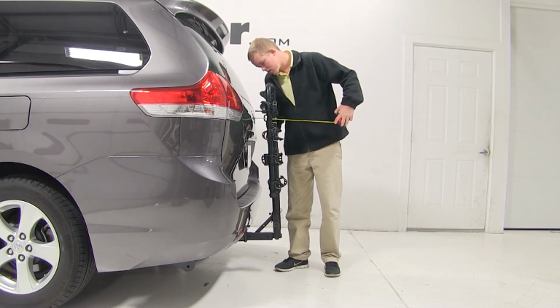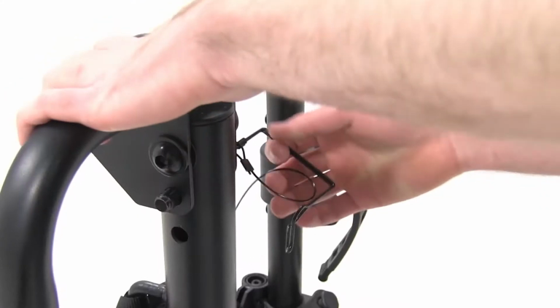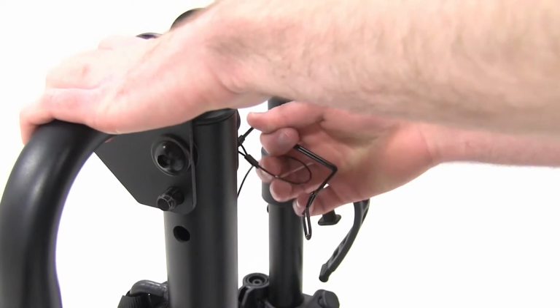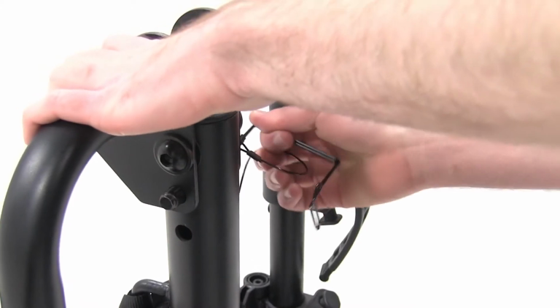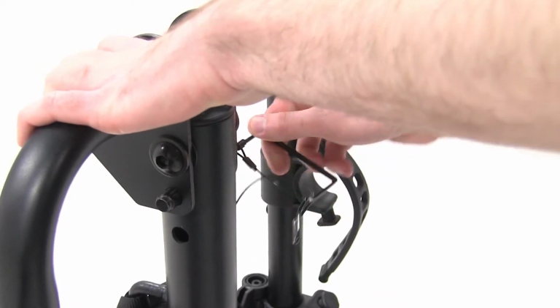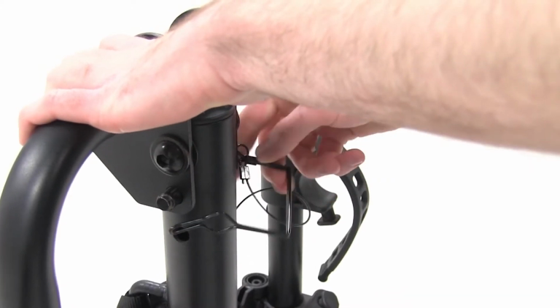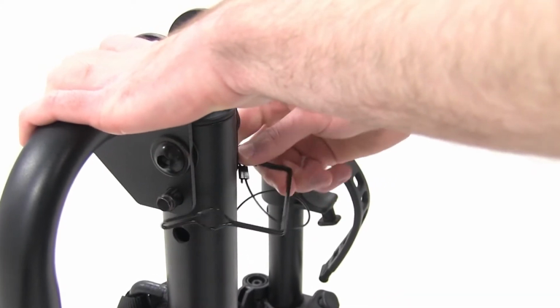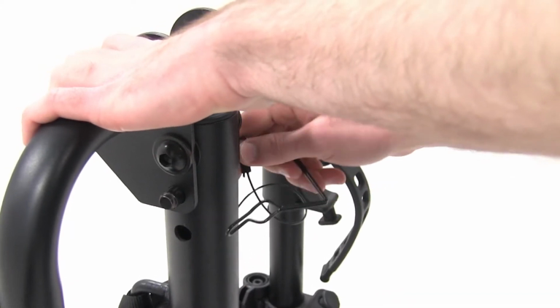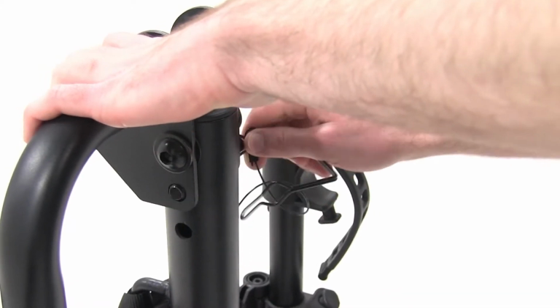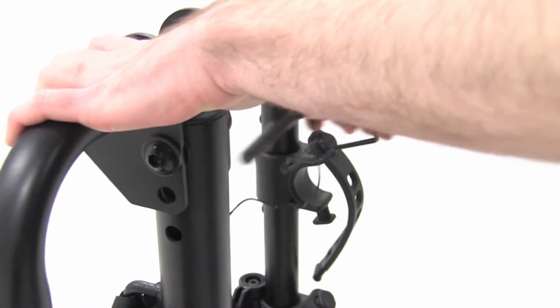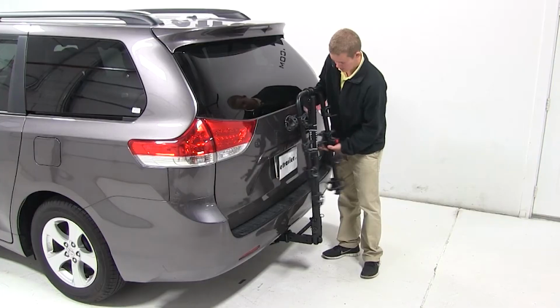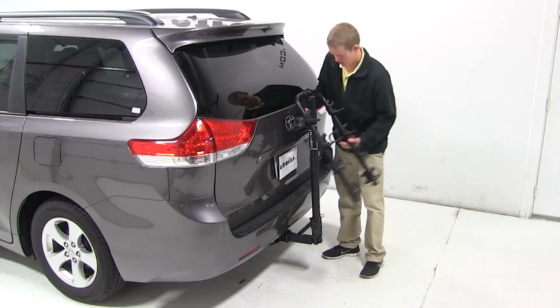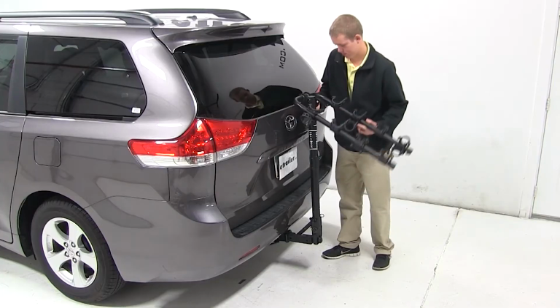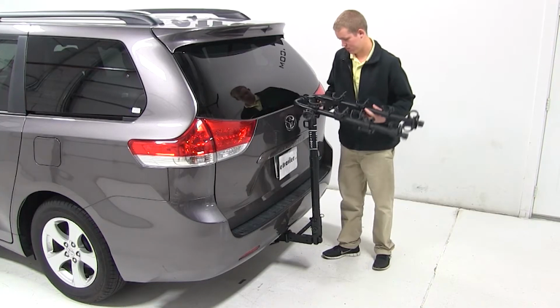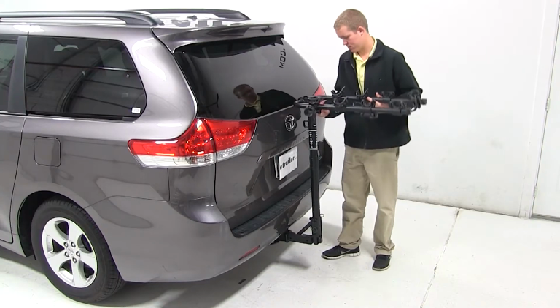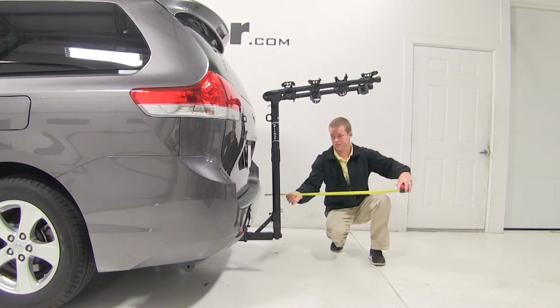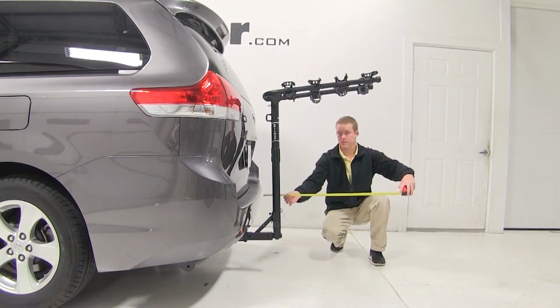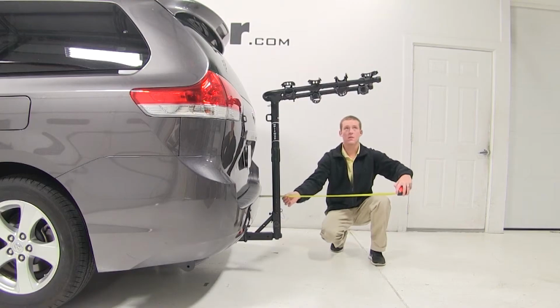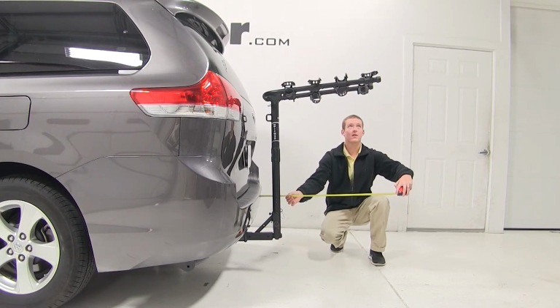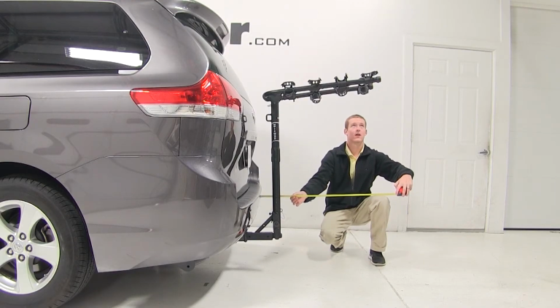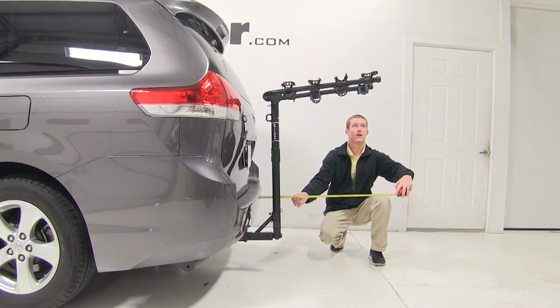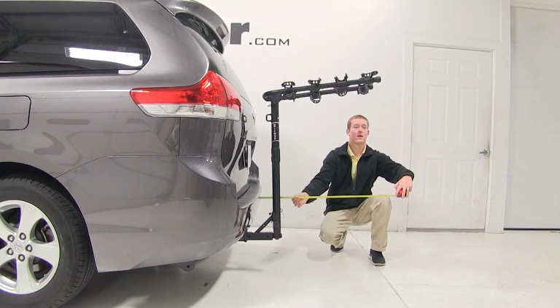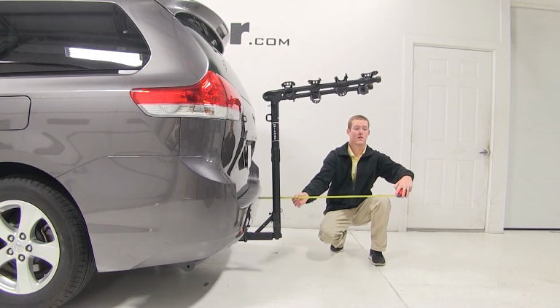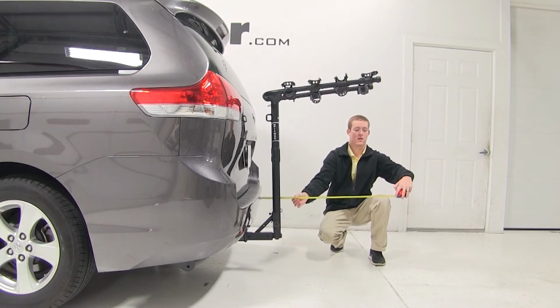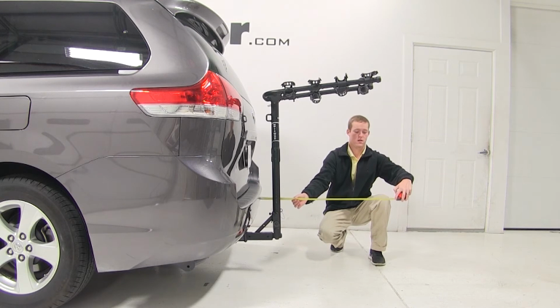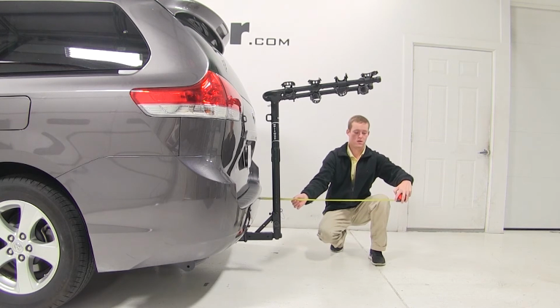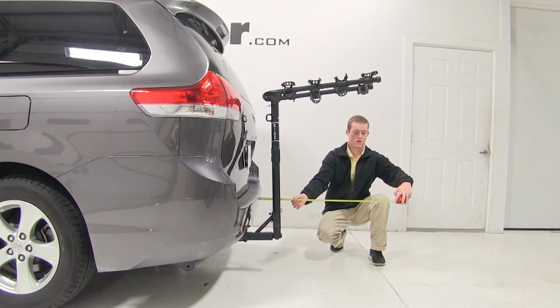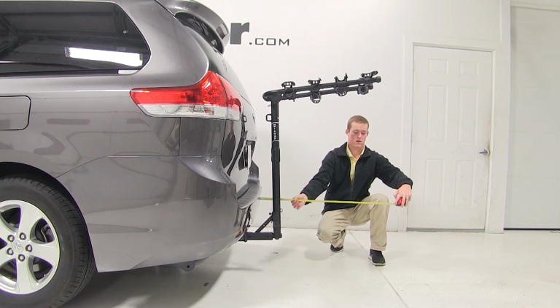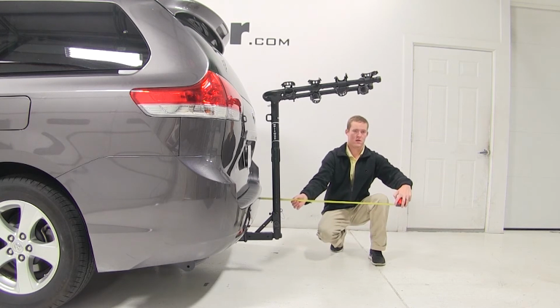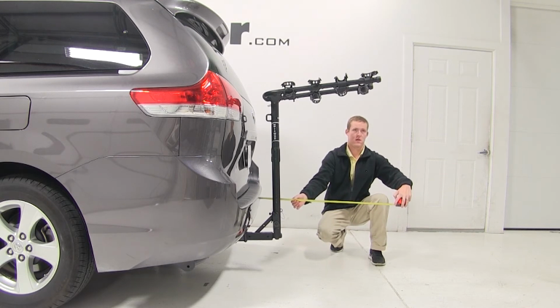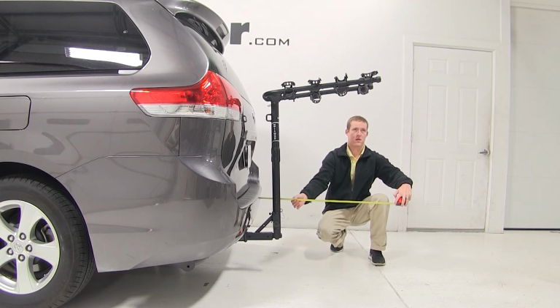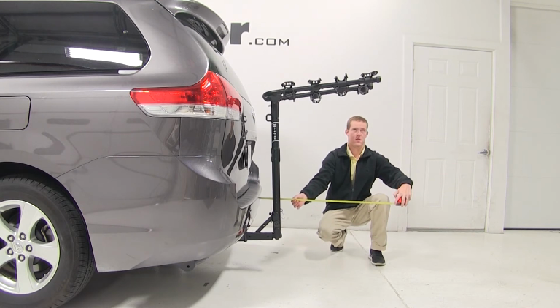We can now pull the pin at the top of the mast and swing the cradle arms out. With the cradle arms out, we've added about 28.5 inches to the overall length of our Sienna.